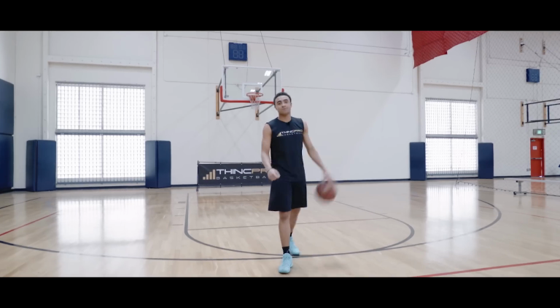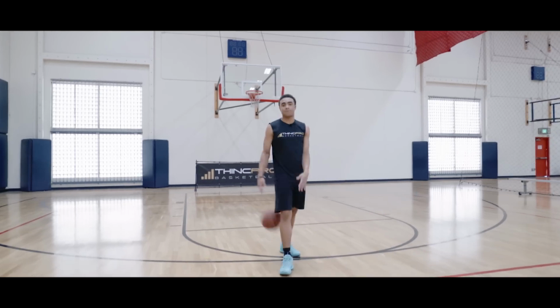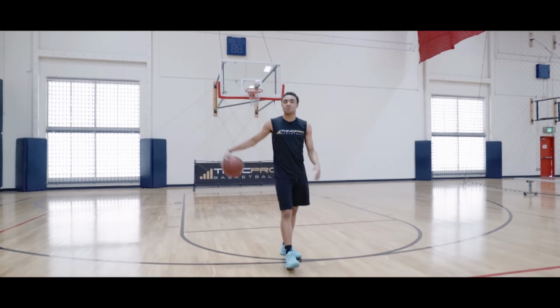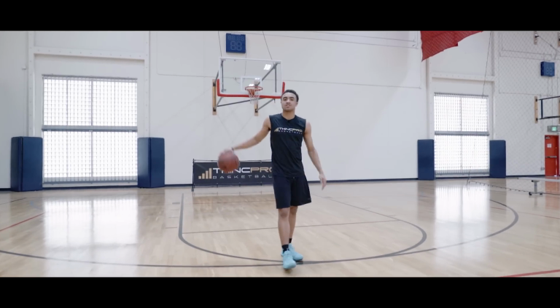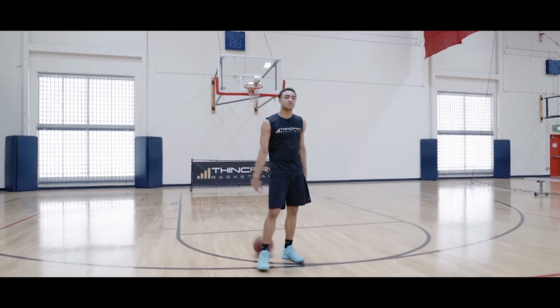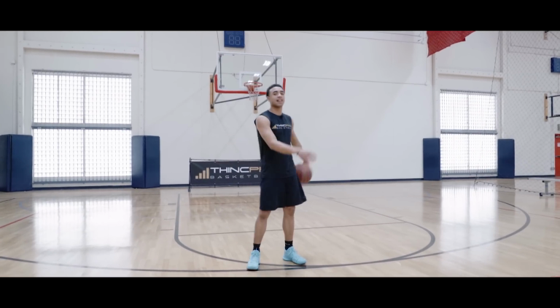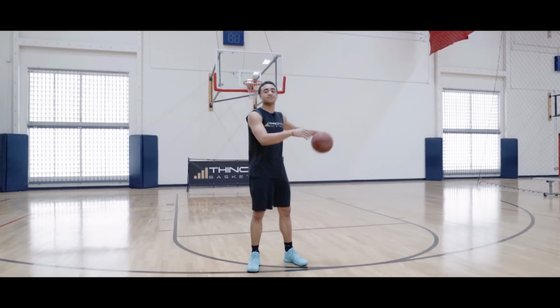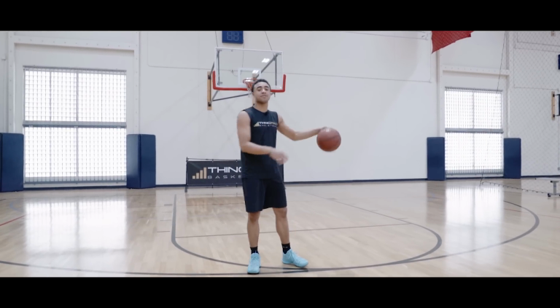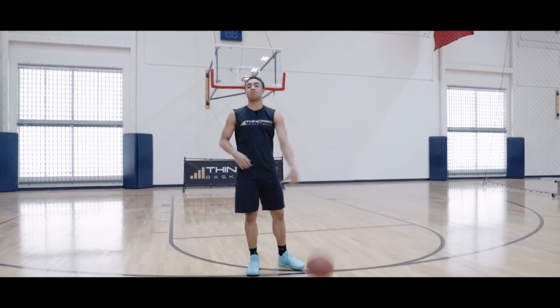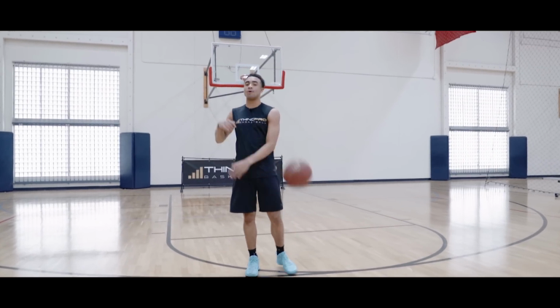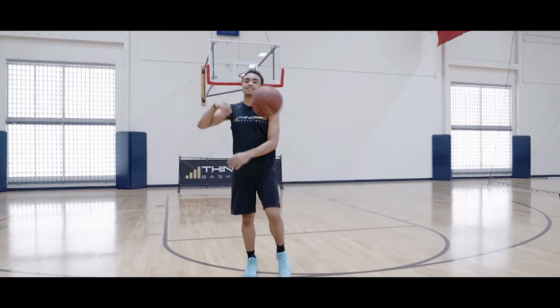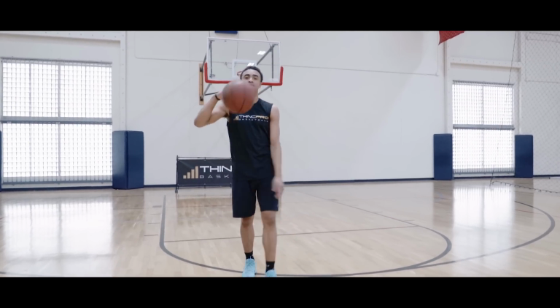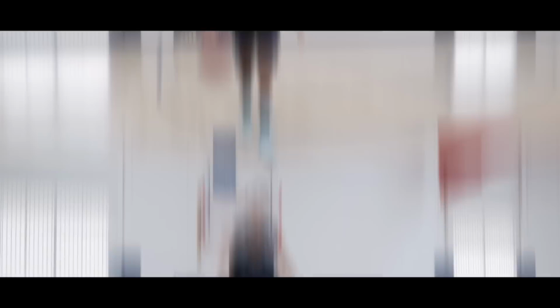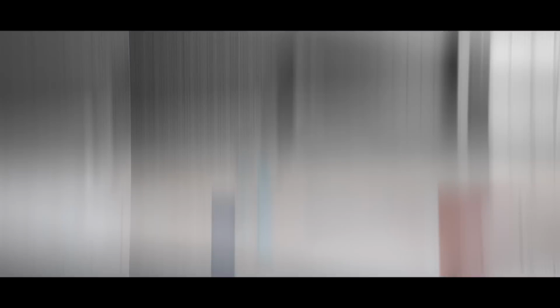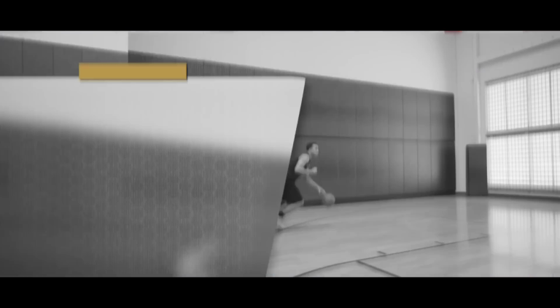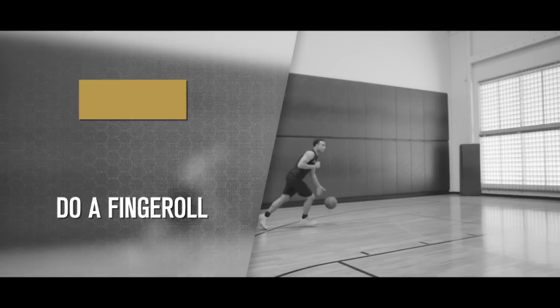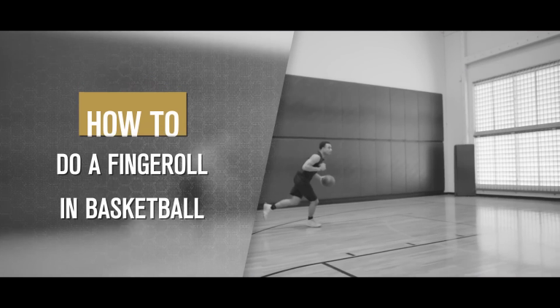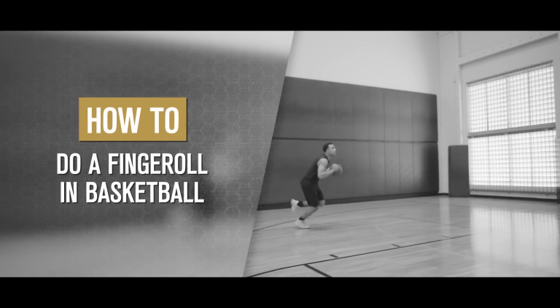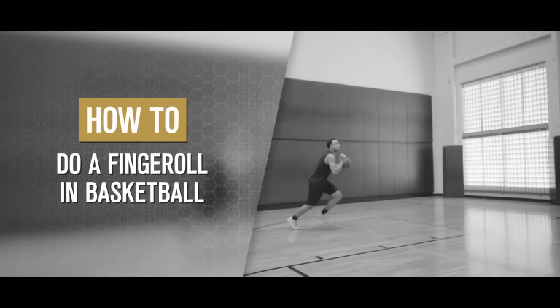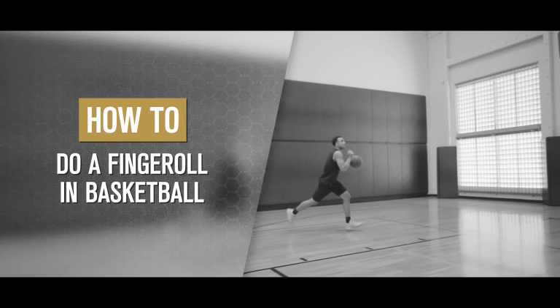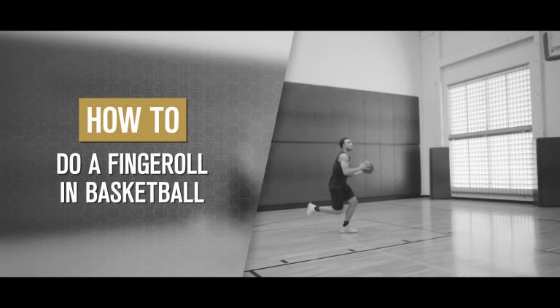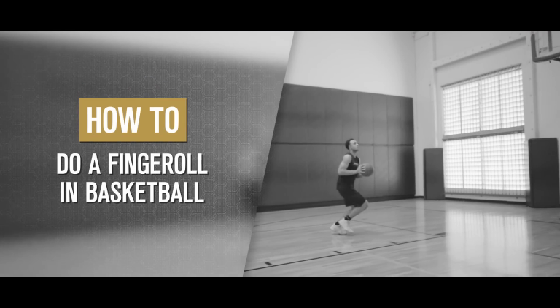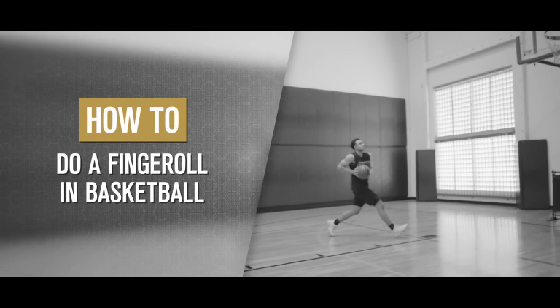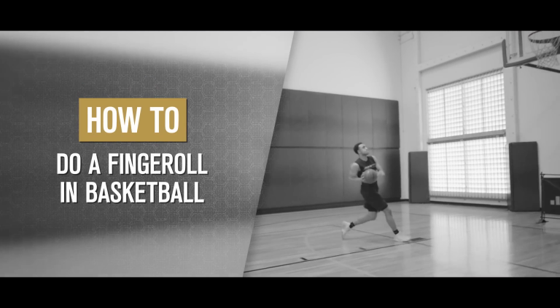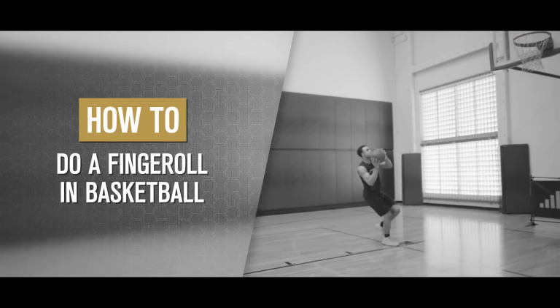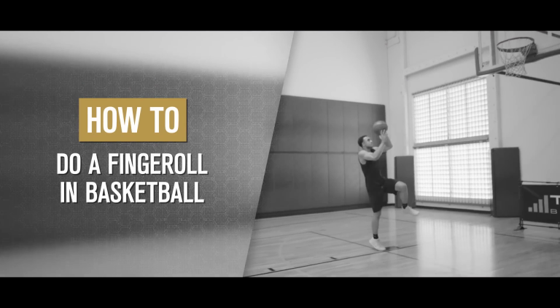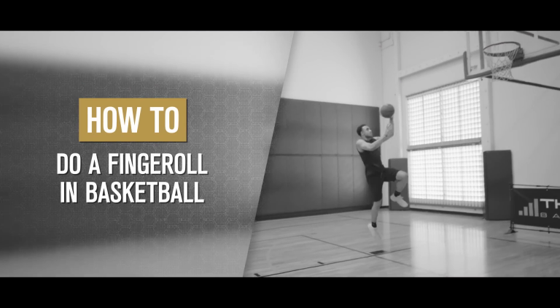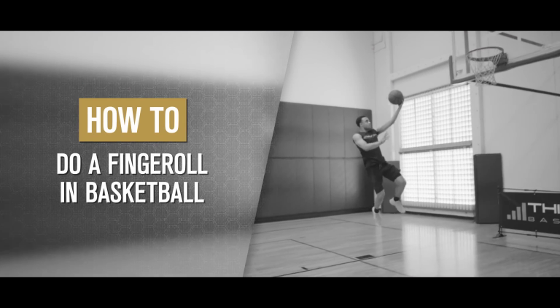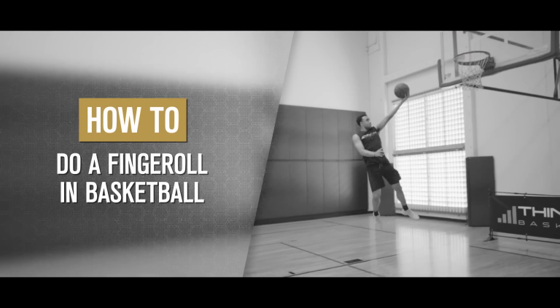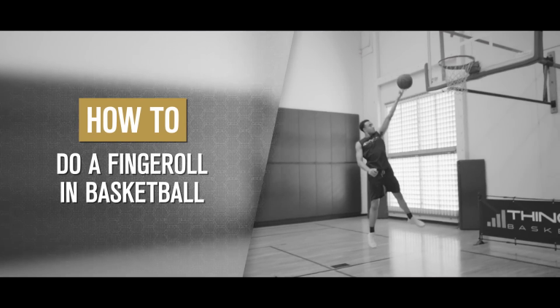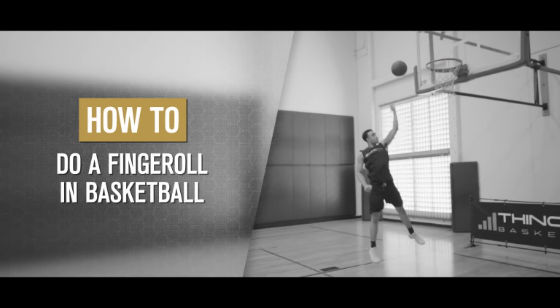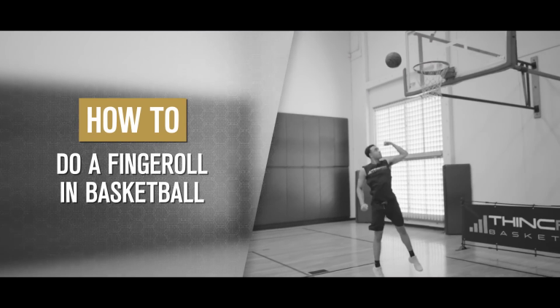What's up Hoopers? It's Coach Alex from ThinkProBasketball and in today's video we are going to go over how to use a finger roll. Let's get started.